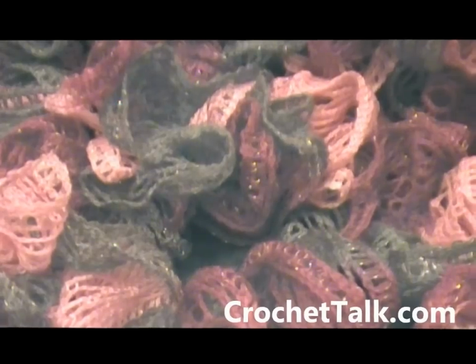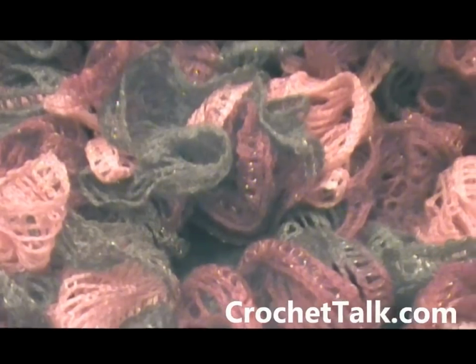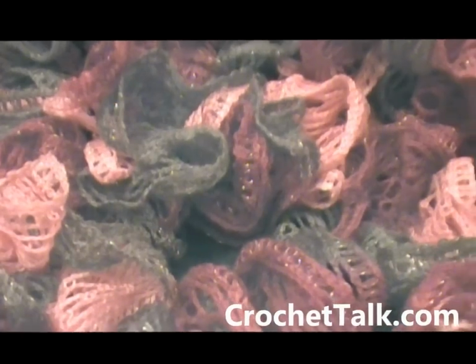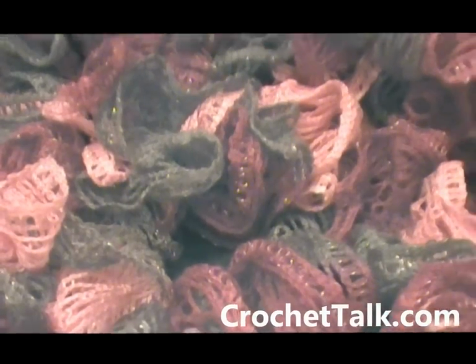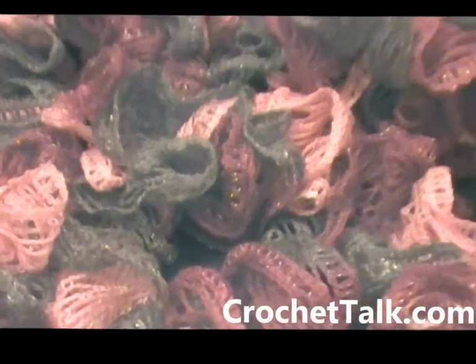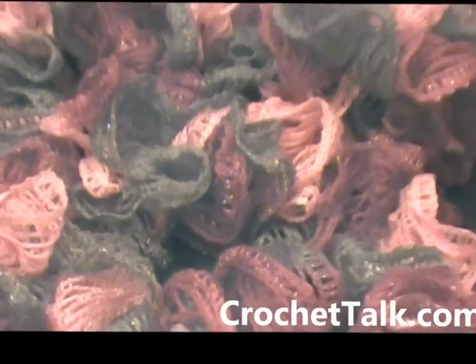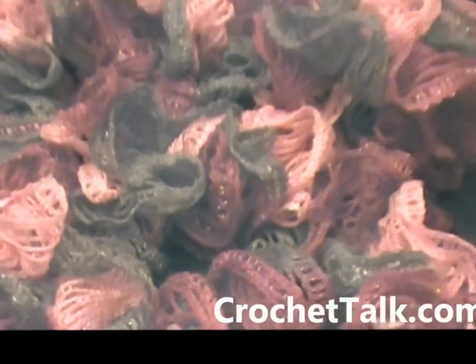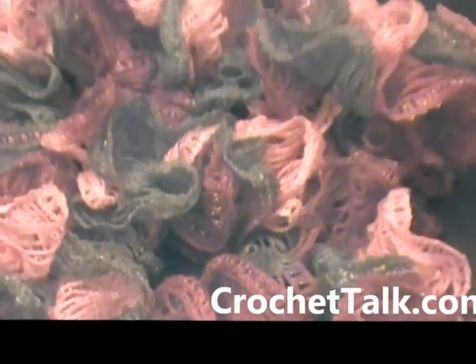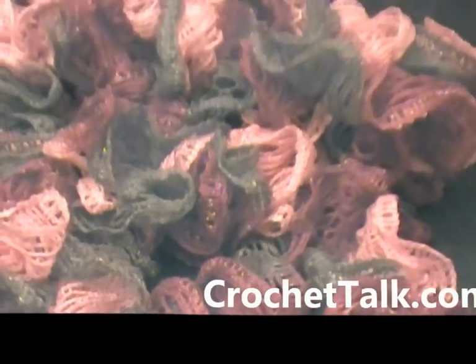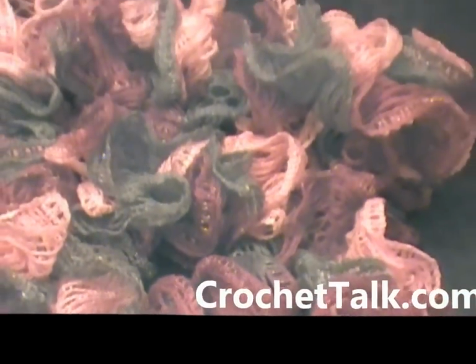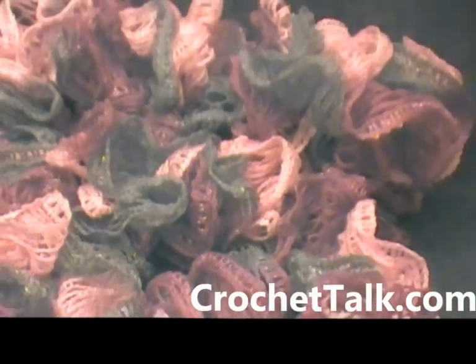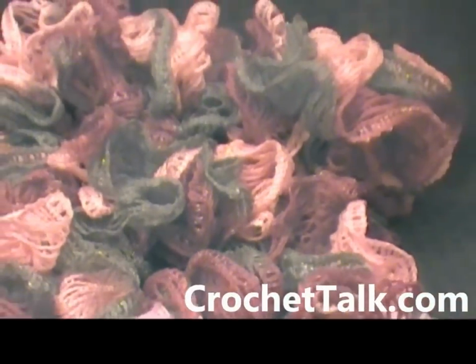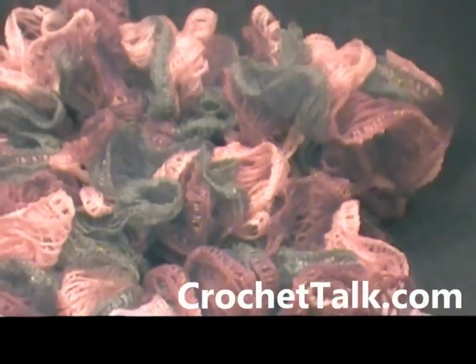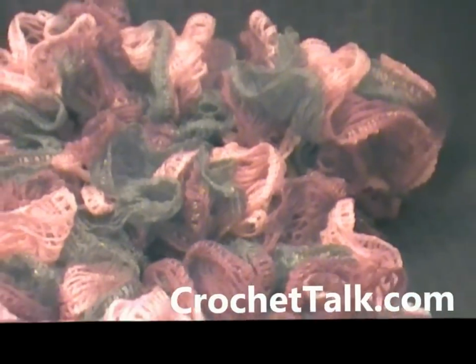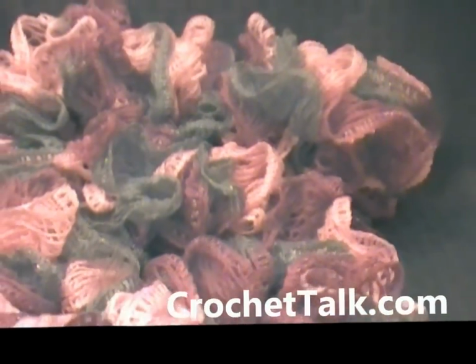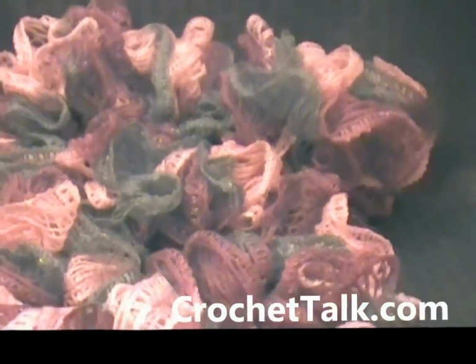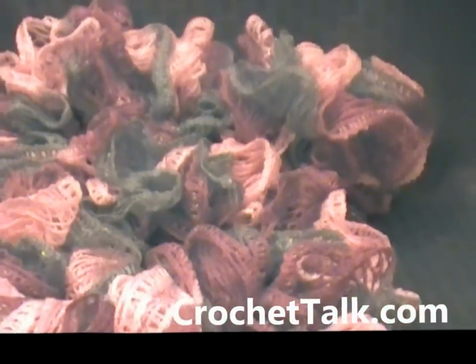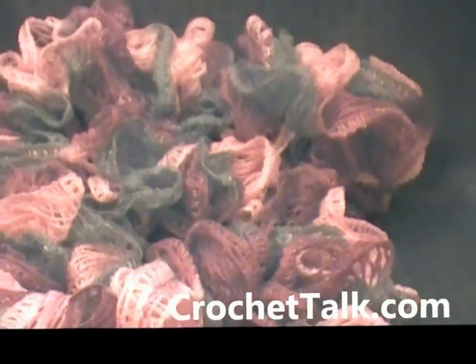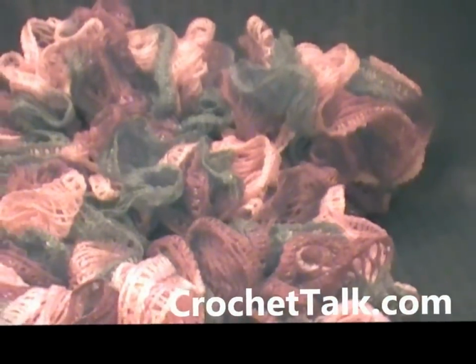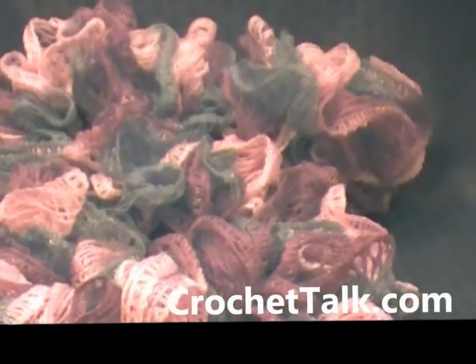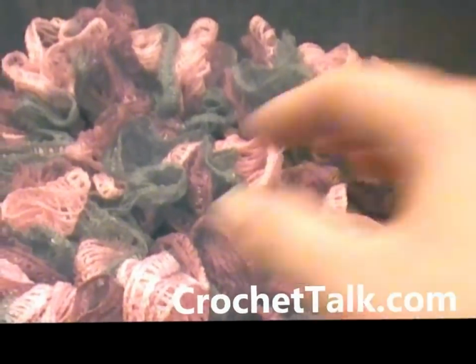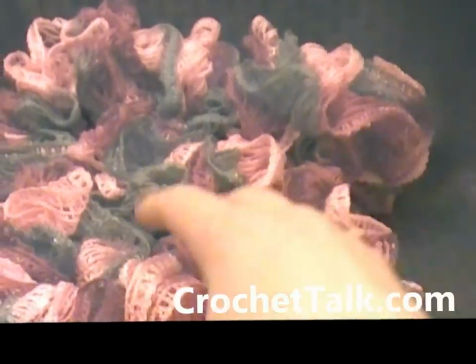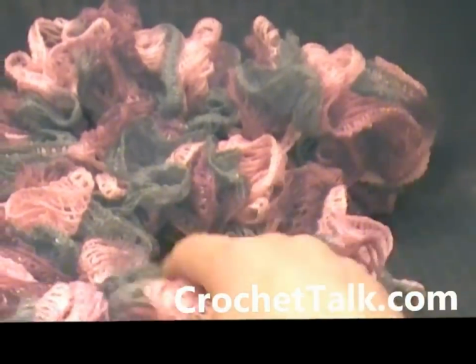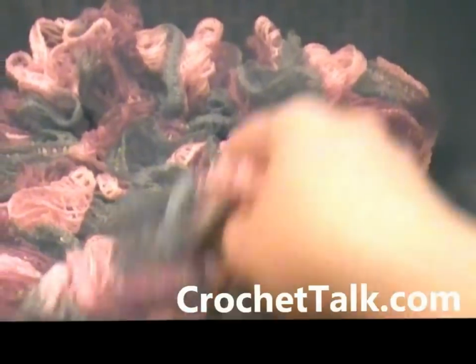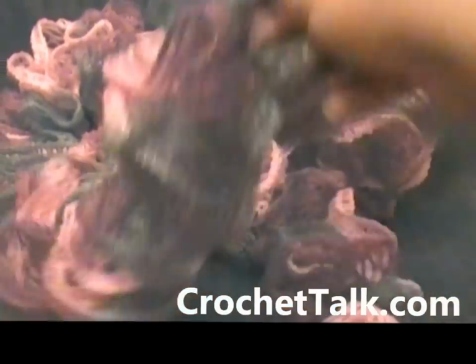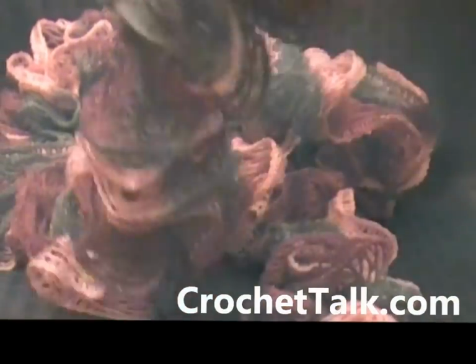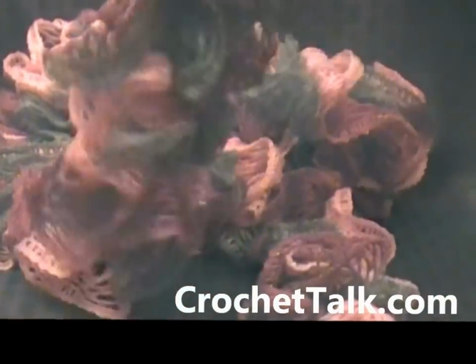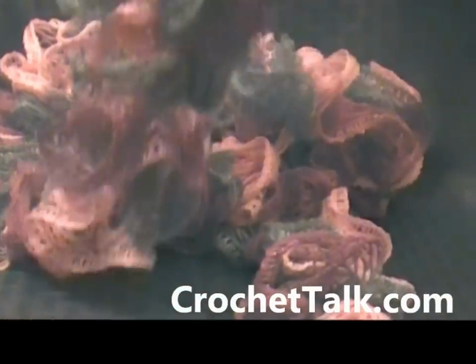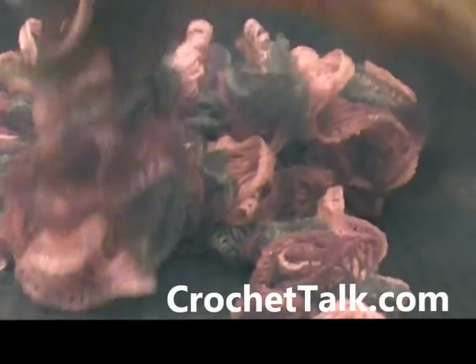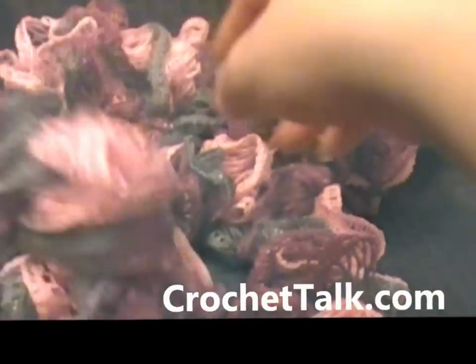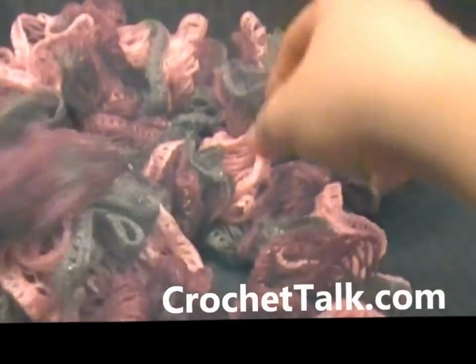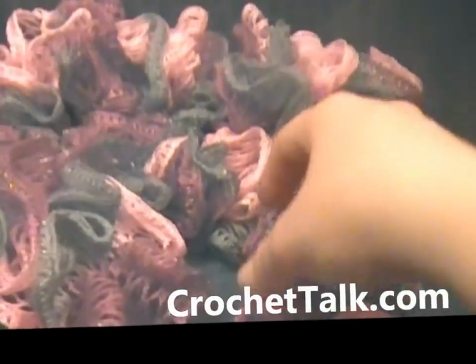Hi, this is Dee with CrochetTalk.com. In this tutorial, I'm going to be showing you how to make this ruffled scarf.